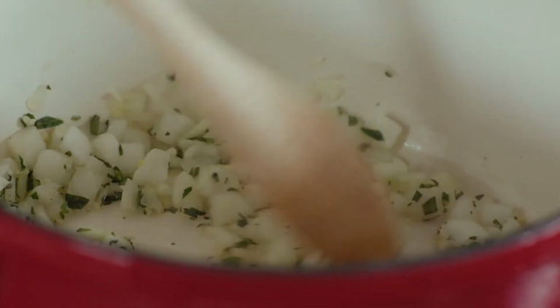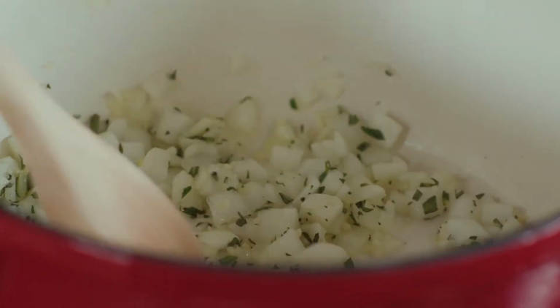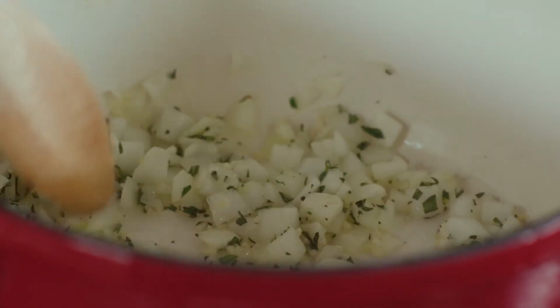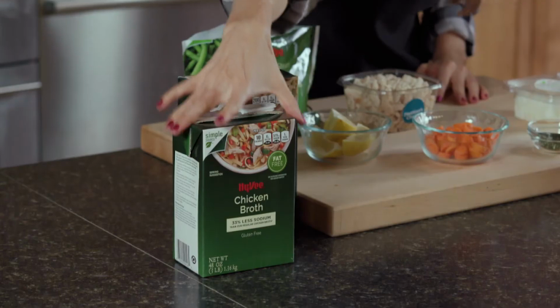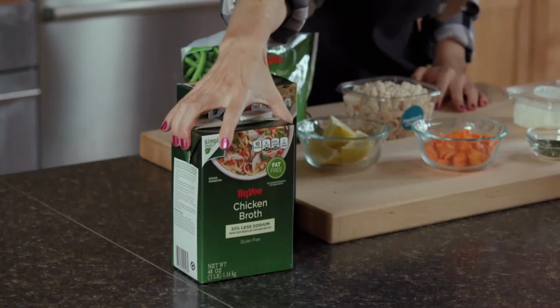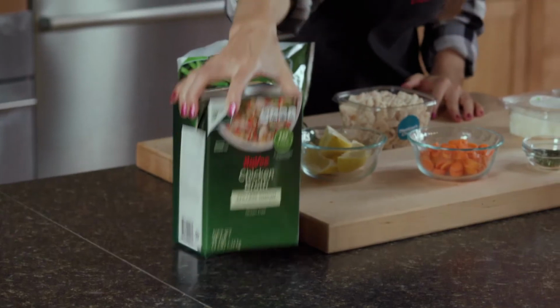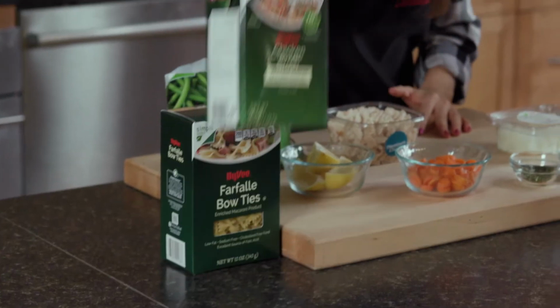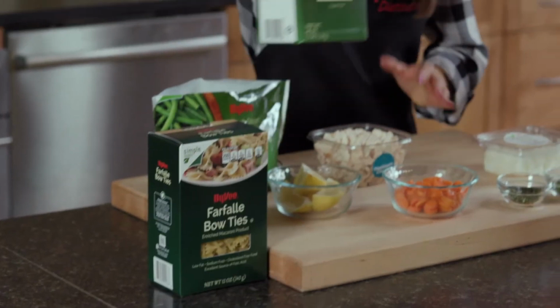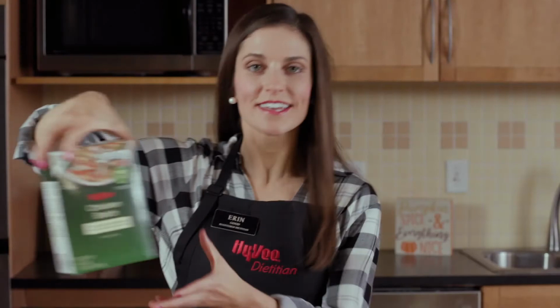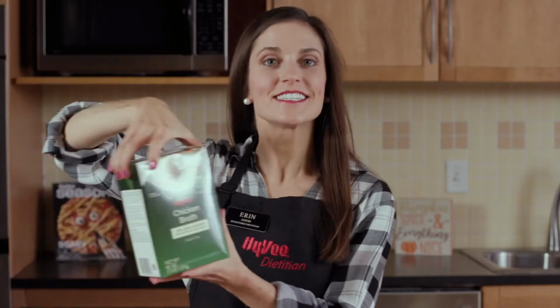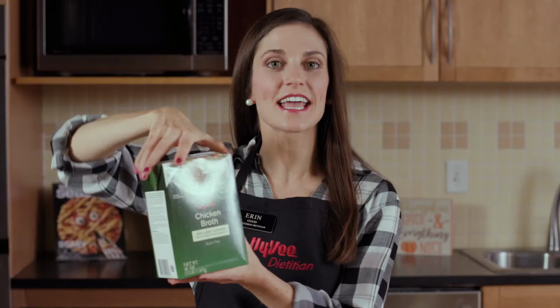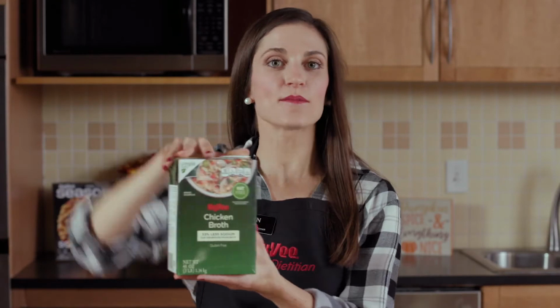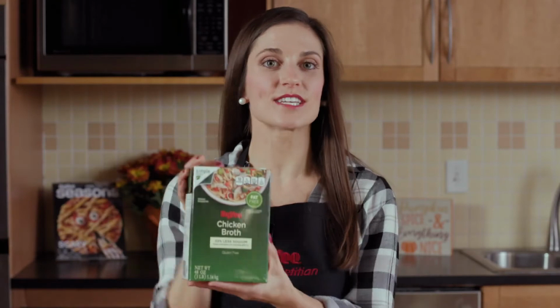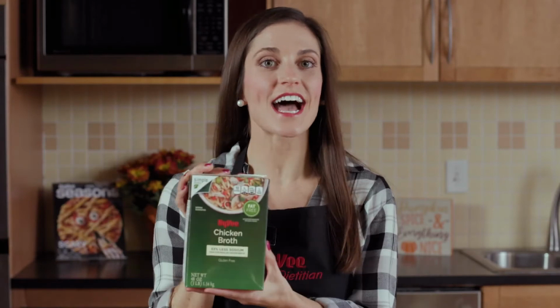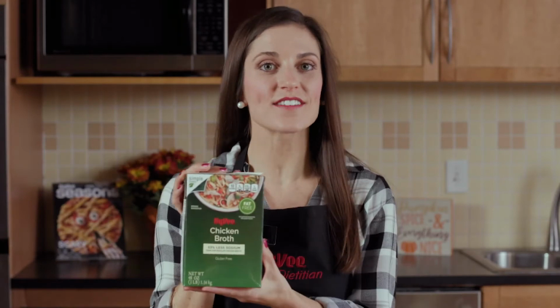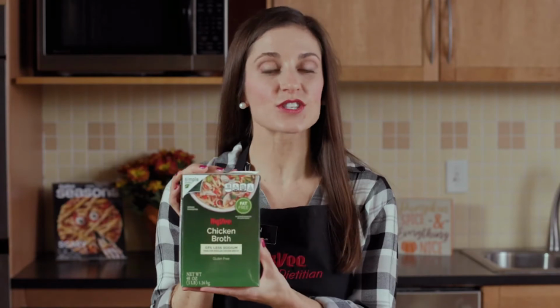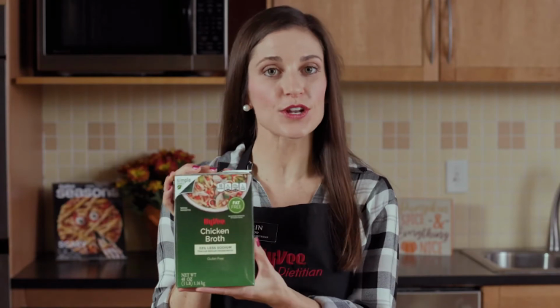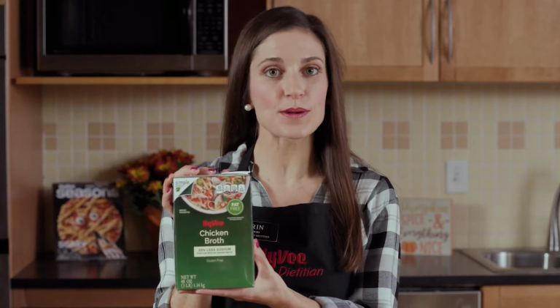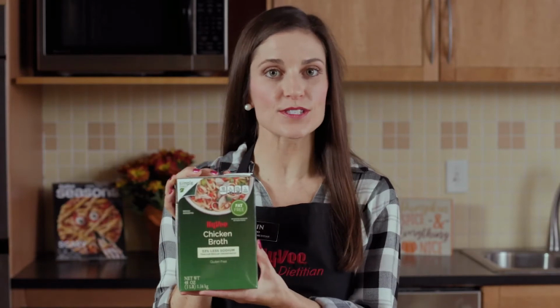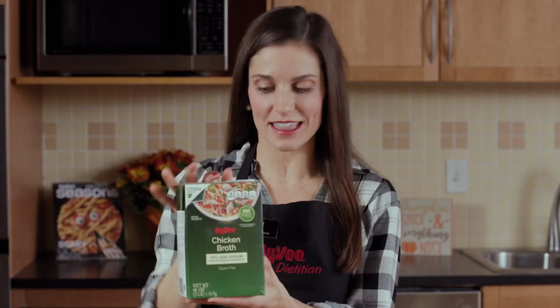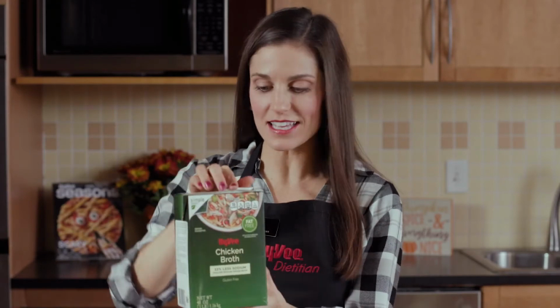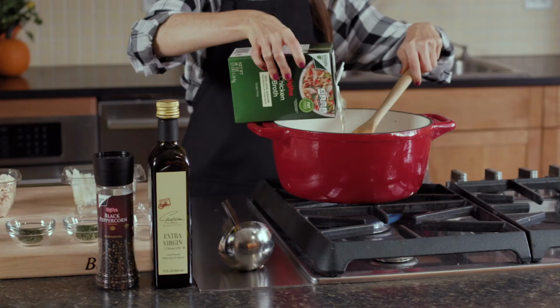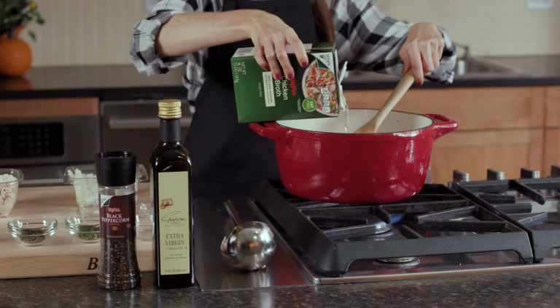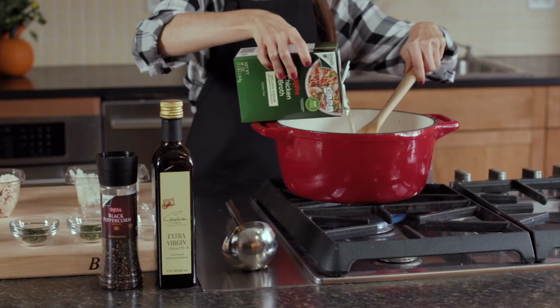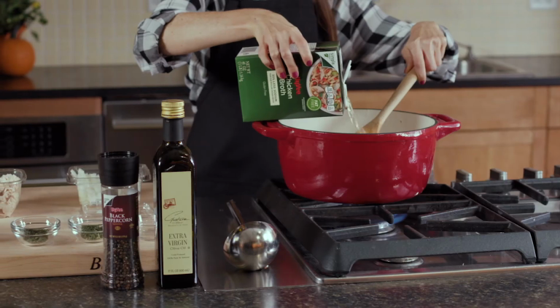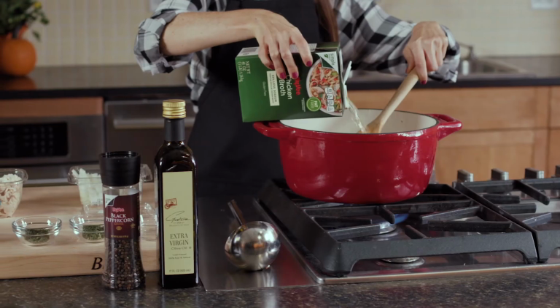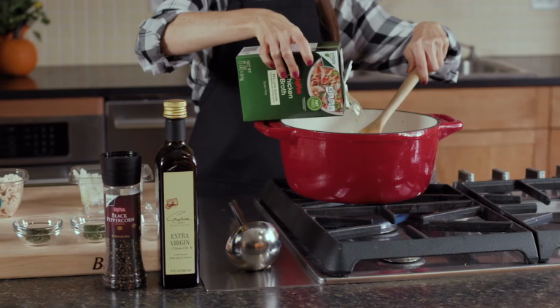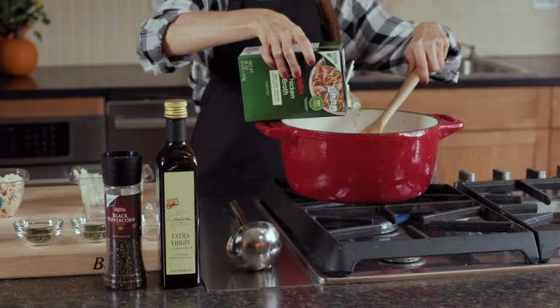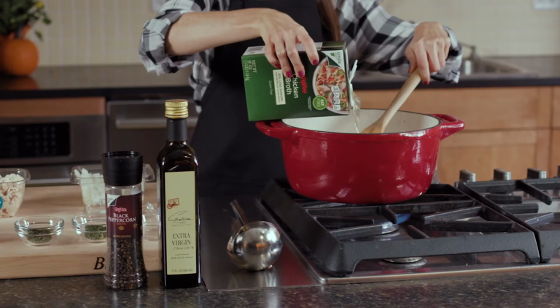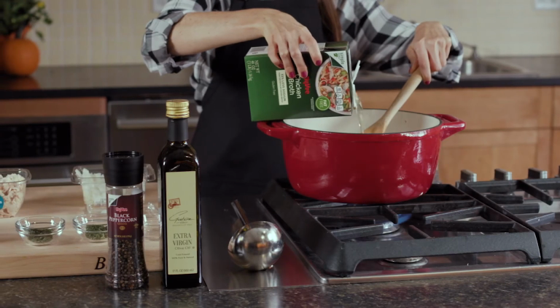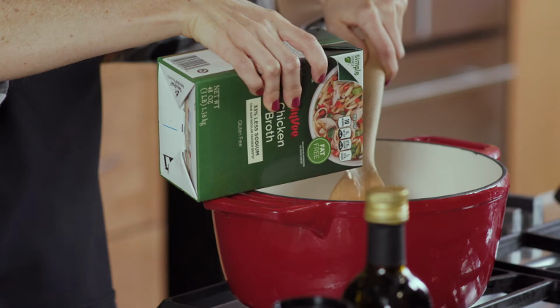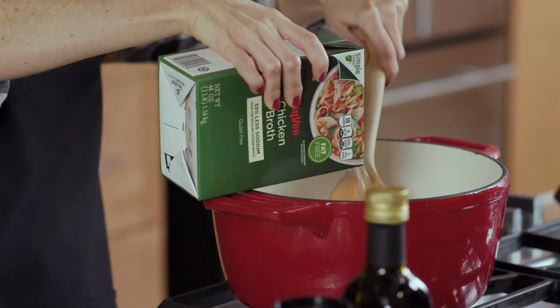Next, I'll add in my chicken broth. Today I'm using Hy-Vee's 33% less sodium chicken broth to make the soup more heart healthy.